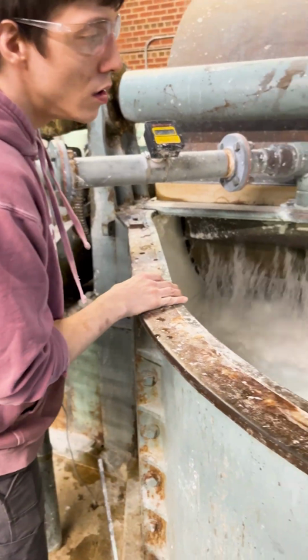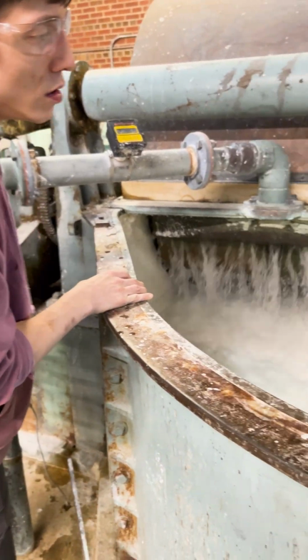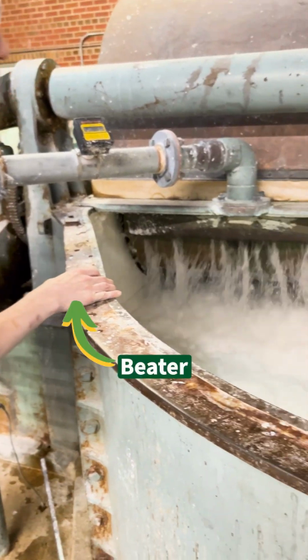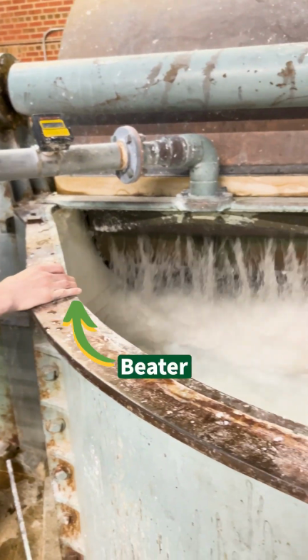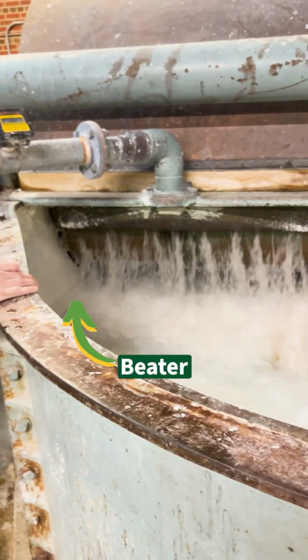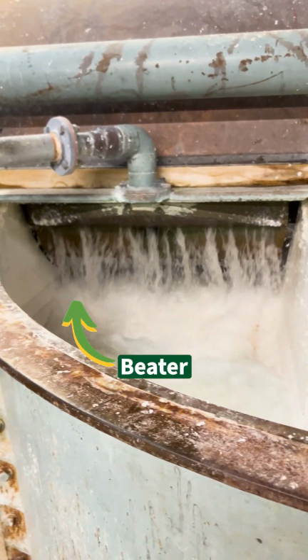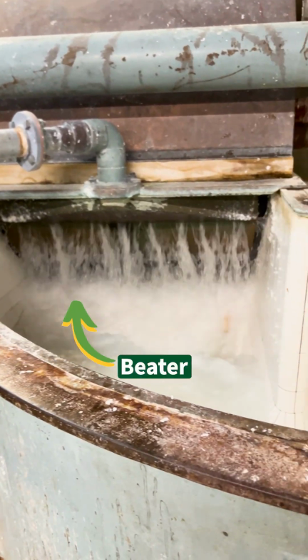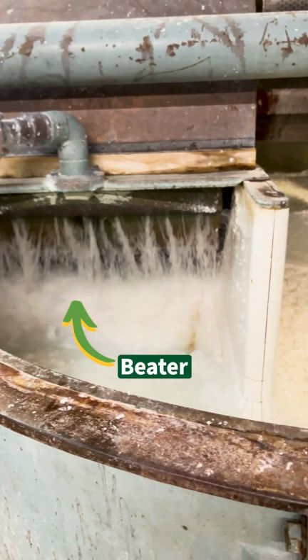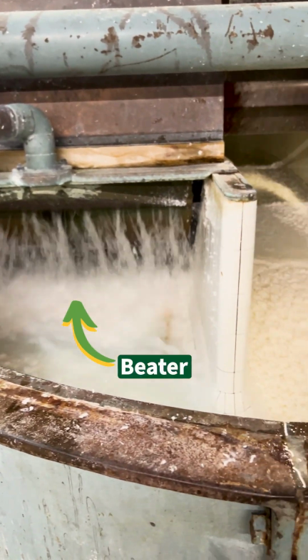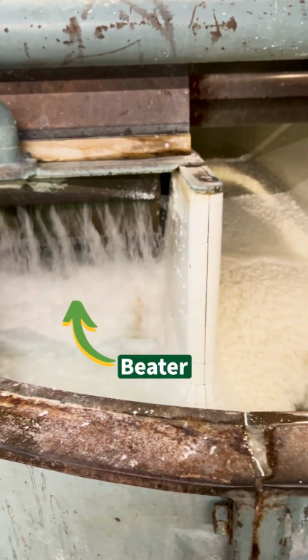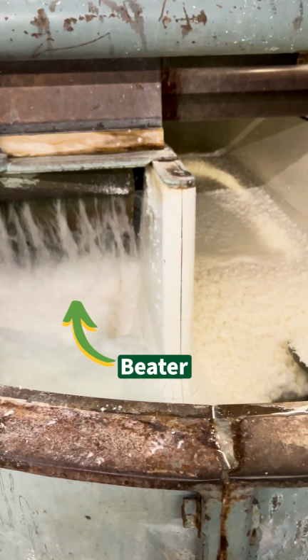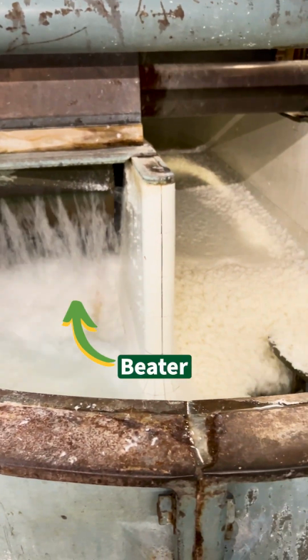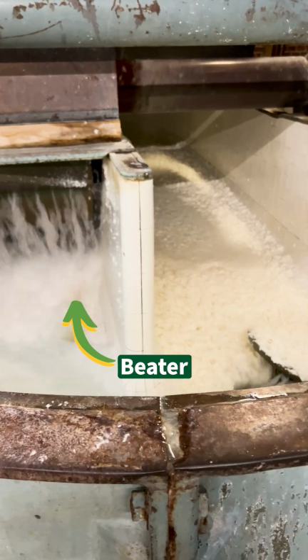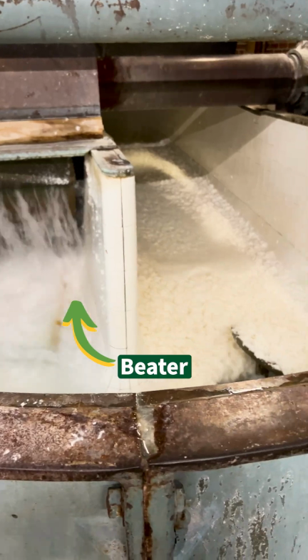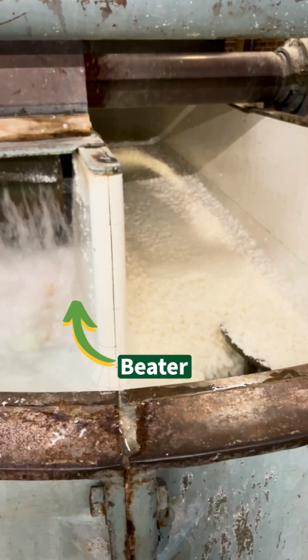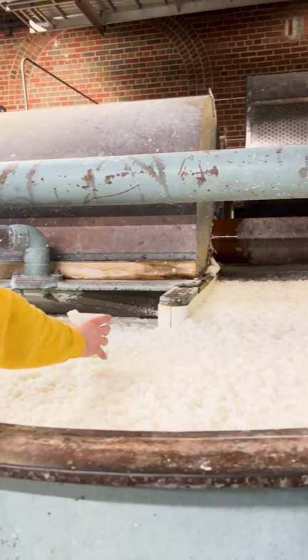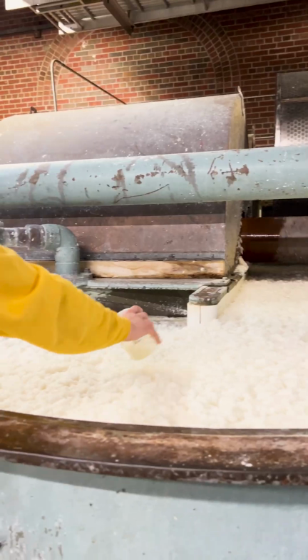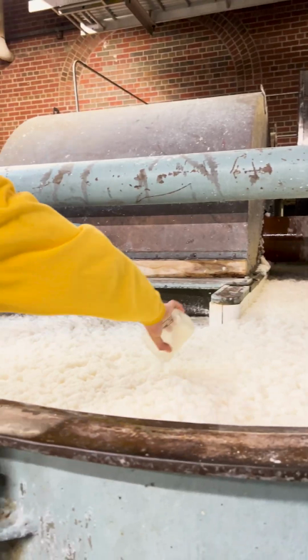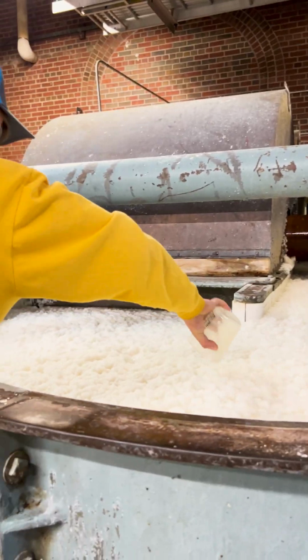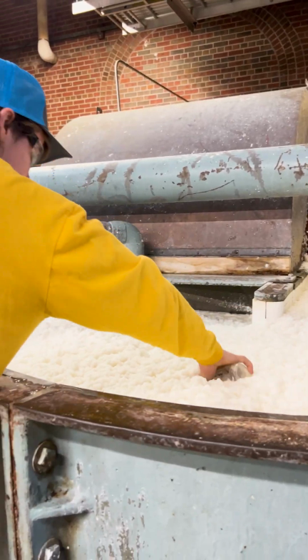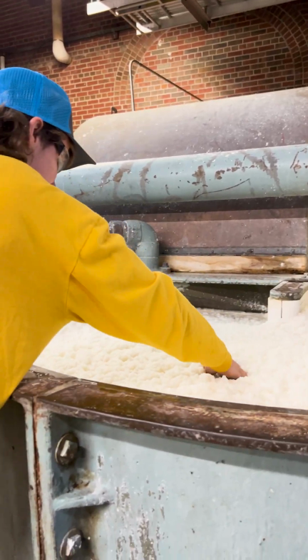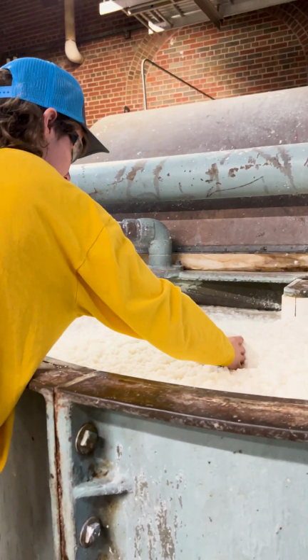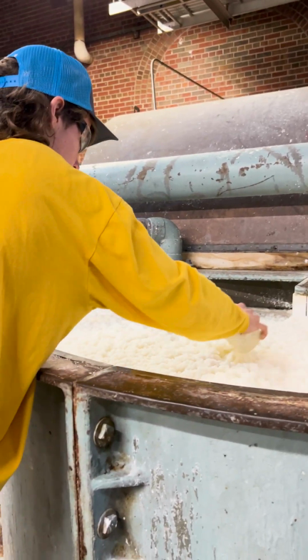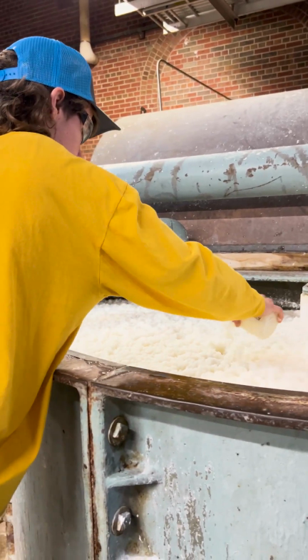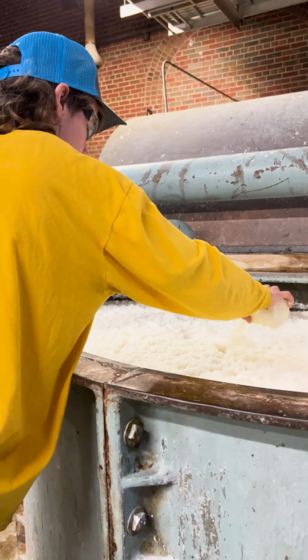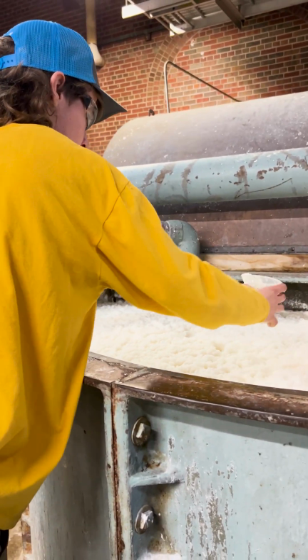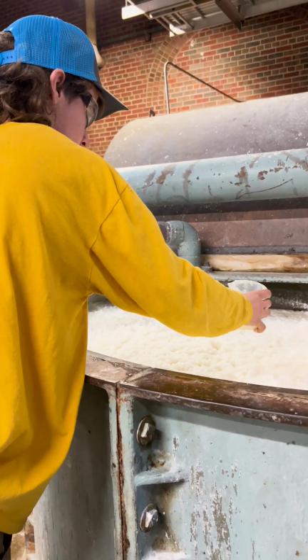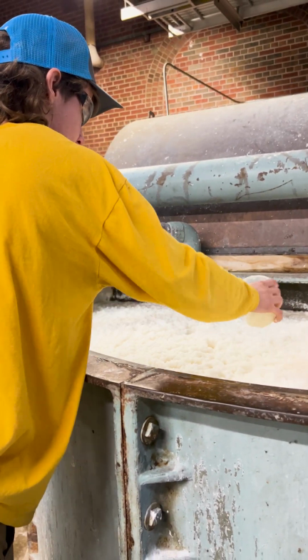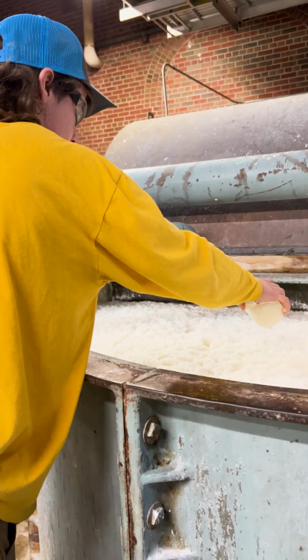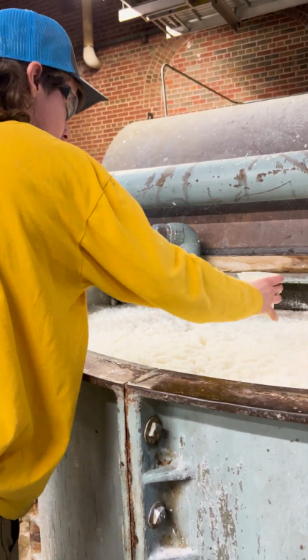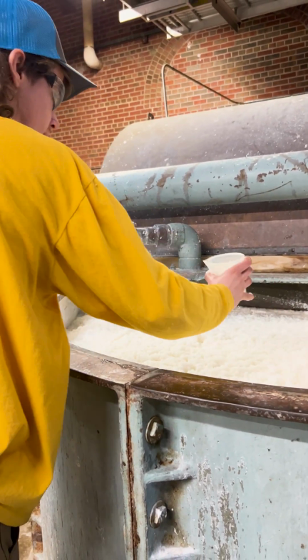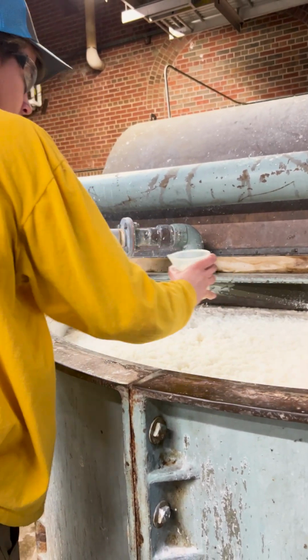In the beater, the pulp is further diluted and mixed. We take samples here to test different properties before it heads to our machine.